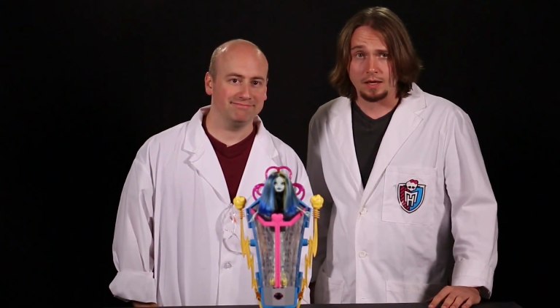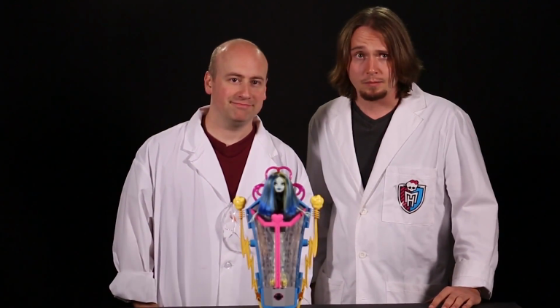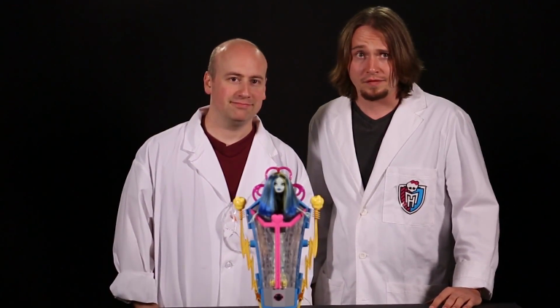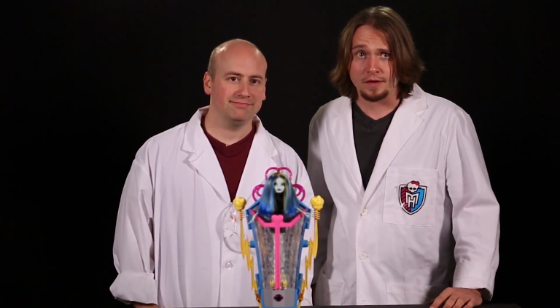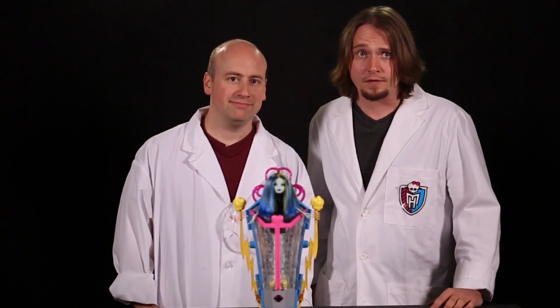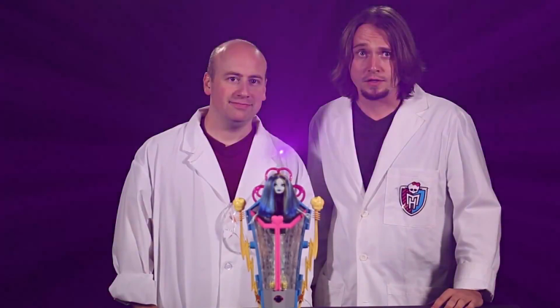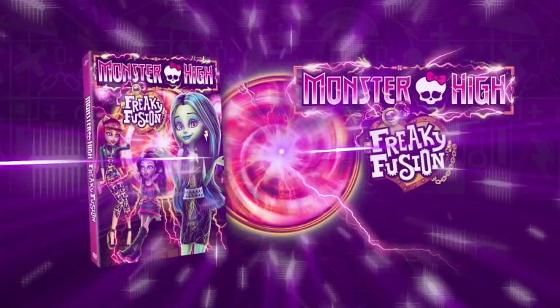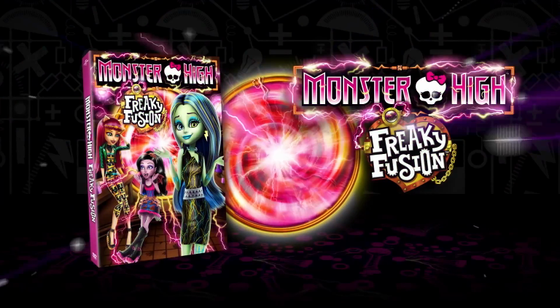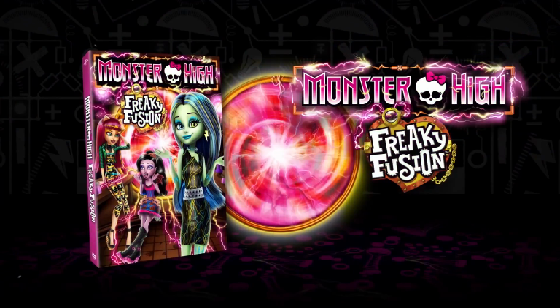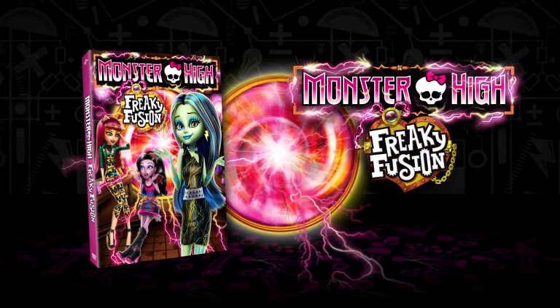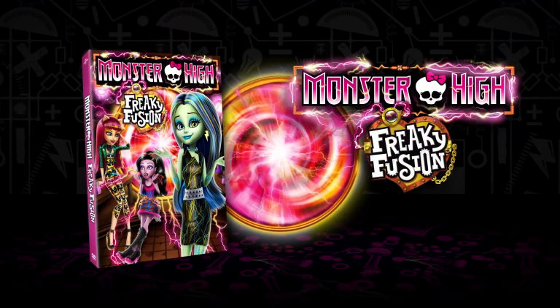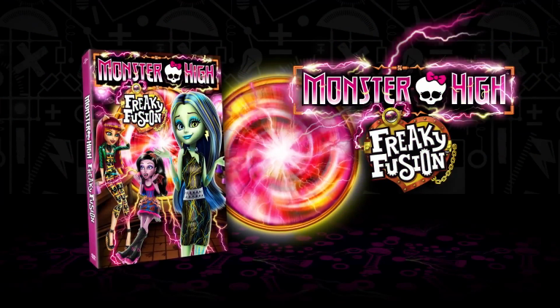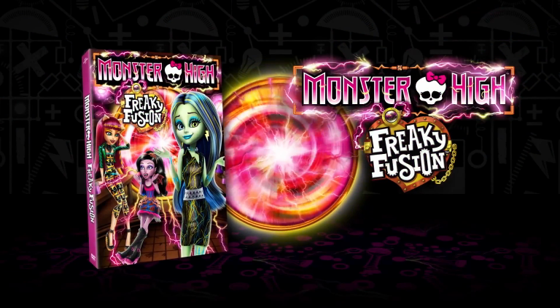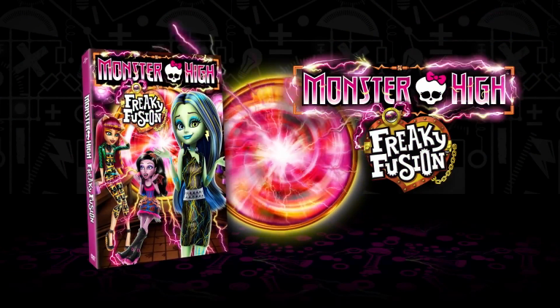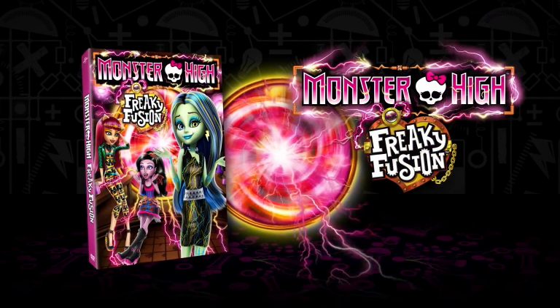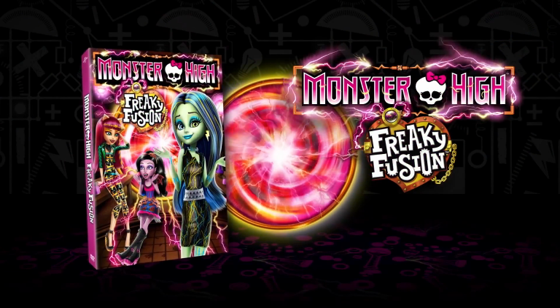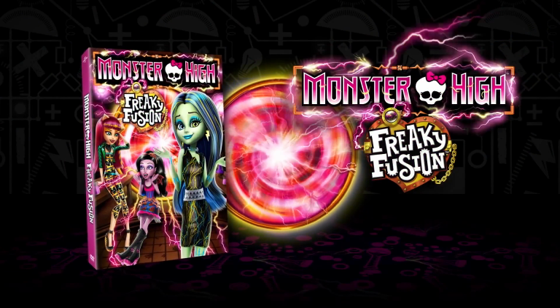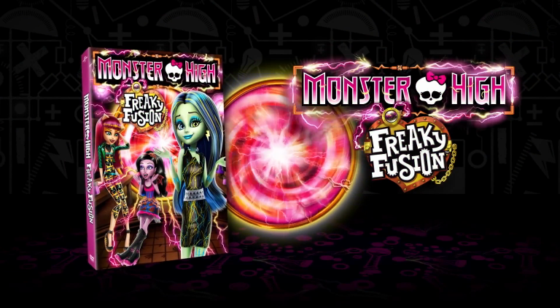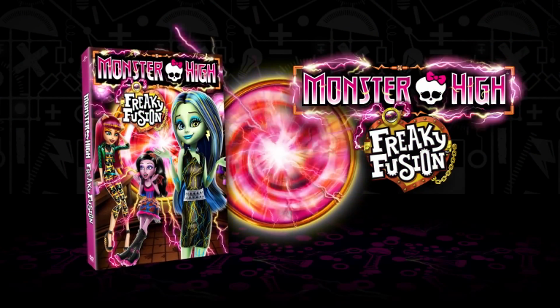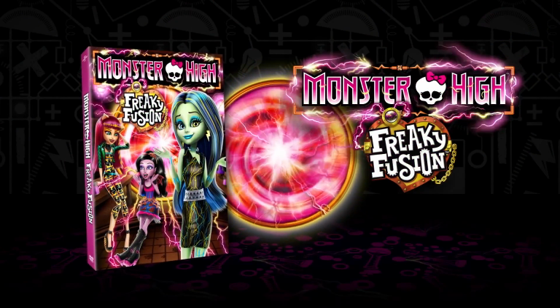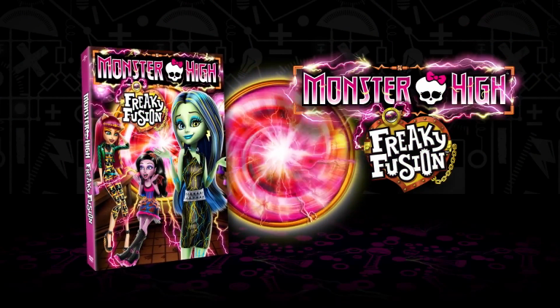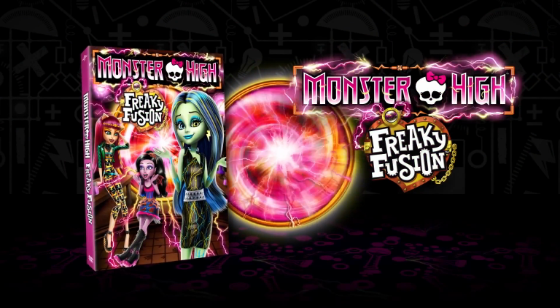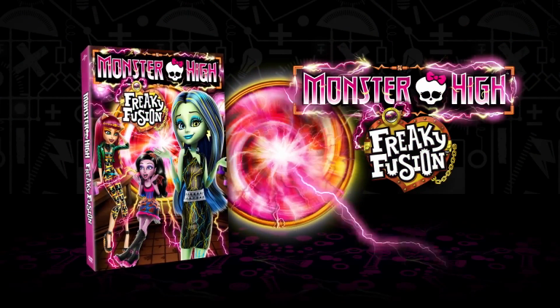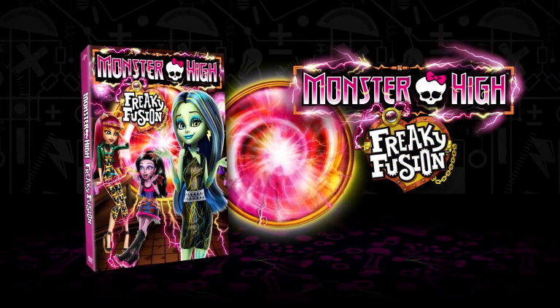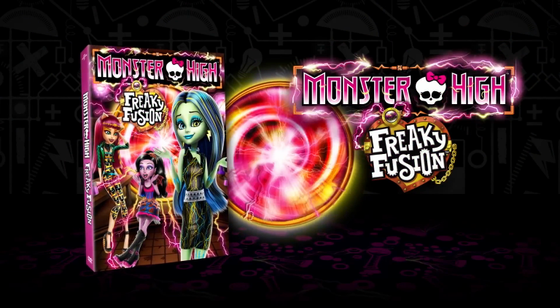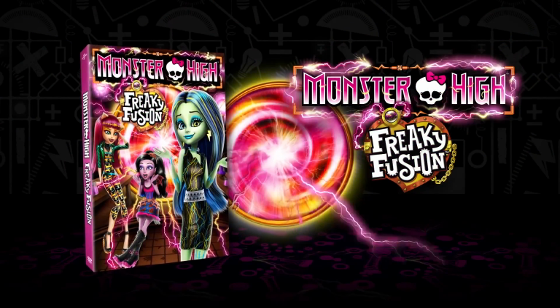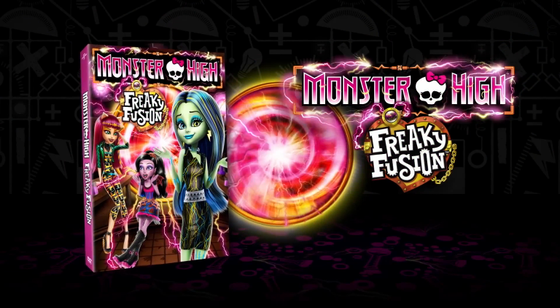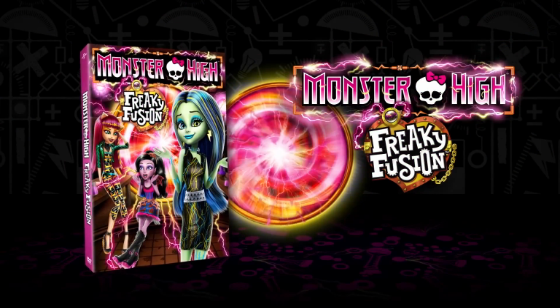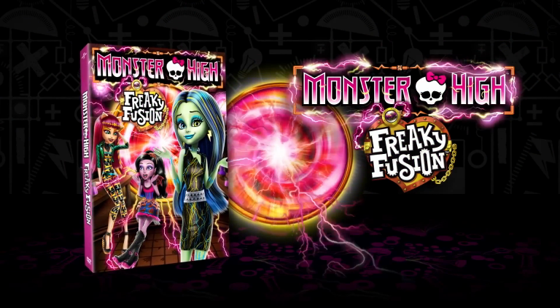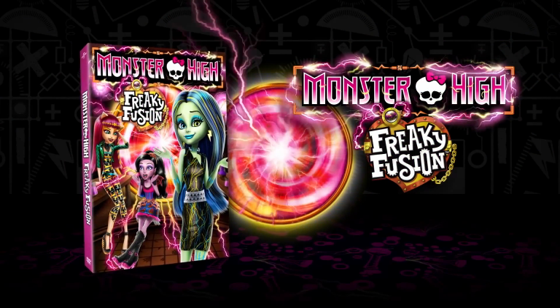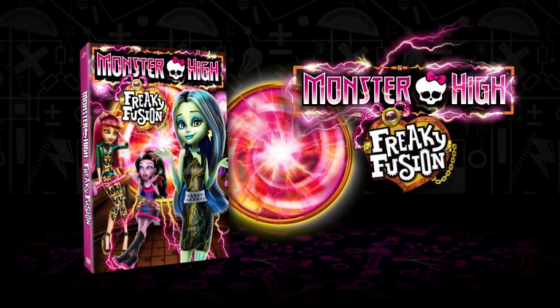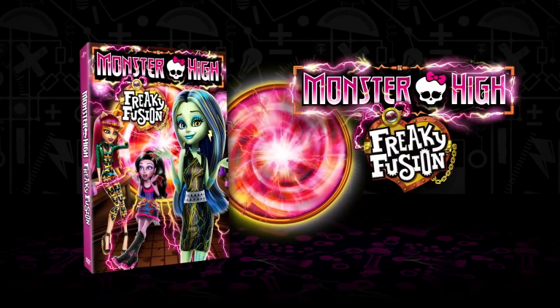In the movie Freaky Fusion, Frankie loses all her spark and needs the help of her ghouls and the Recharge Chamber to get it back.